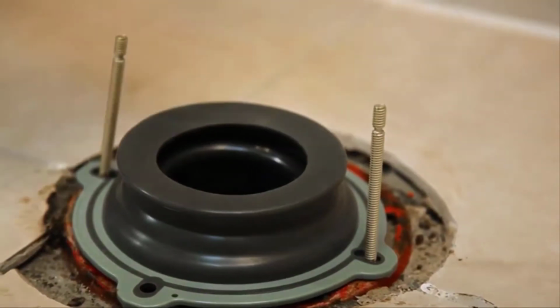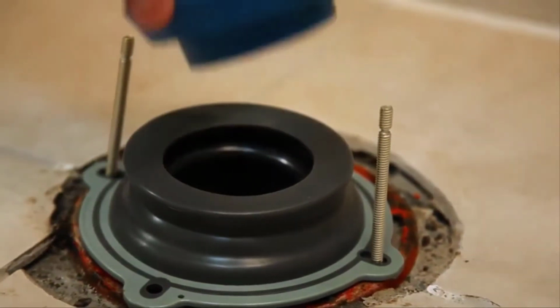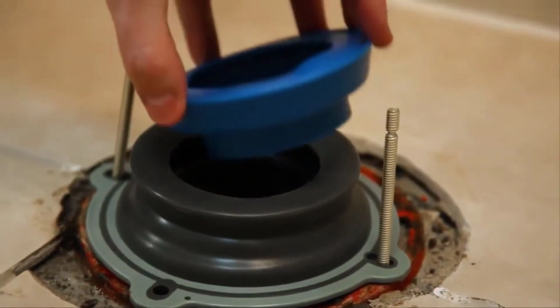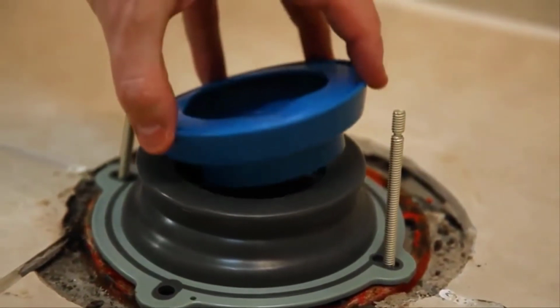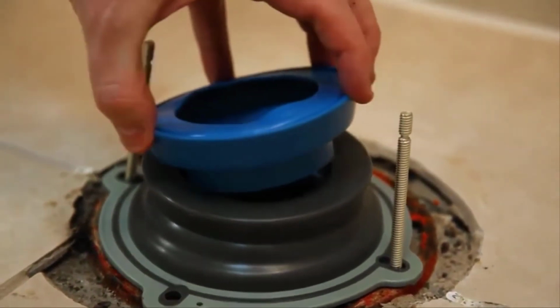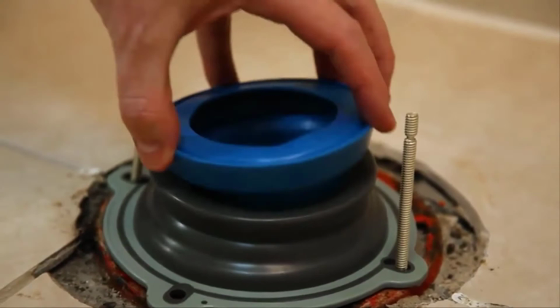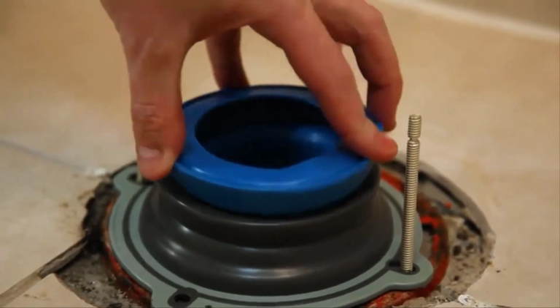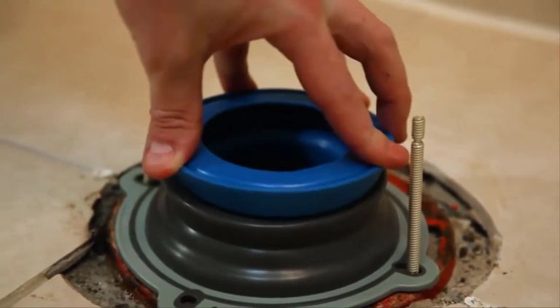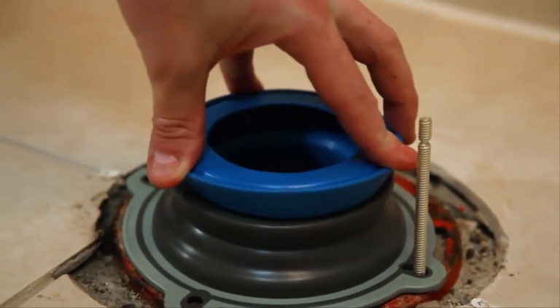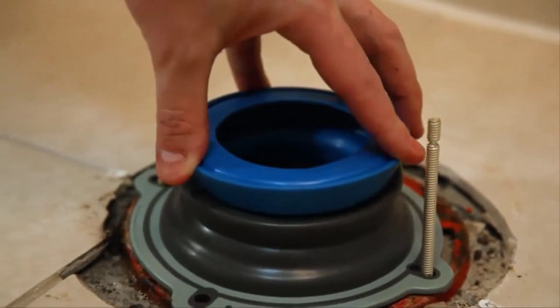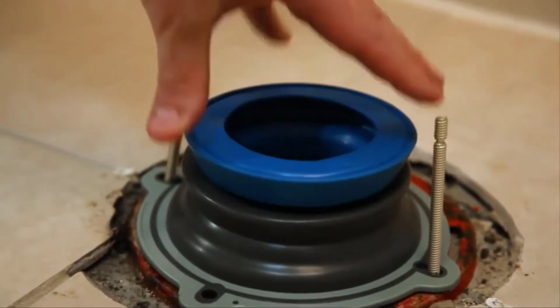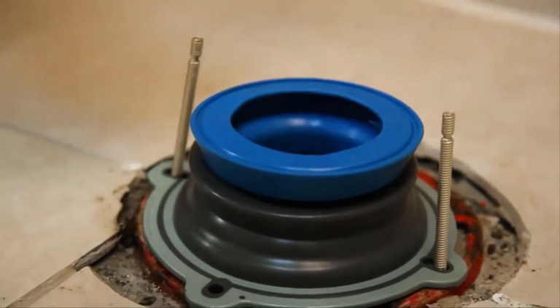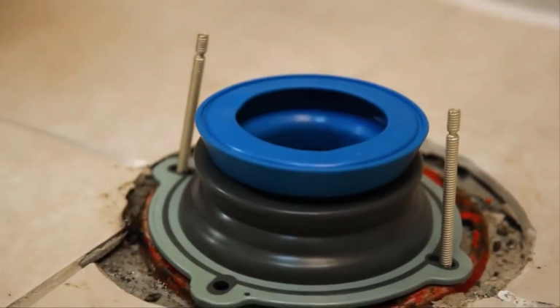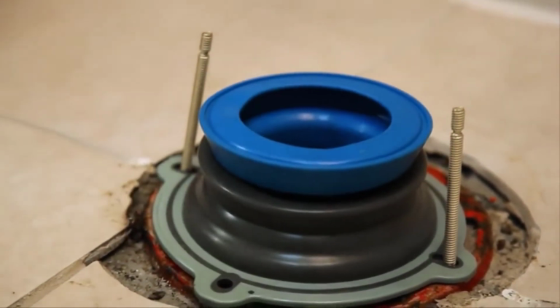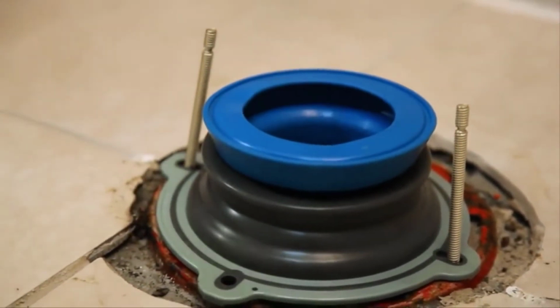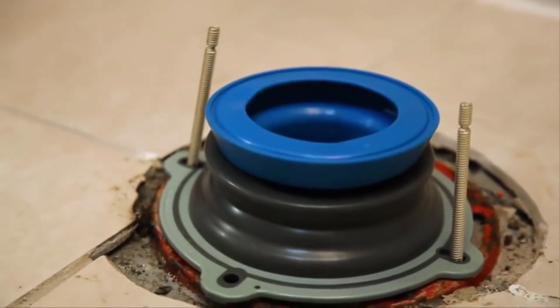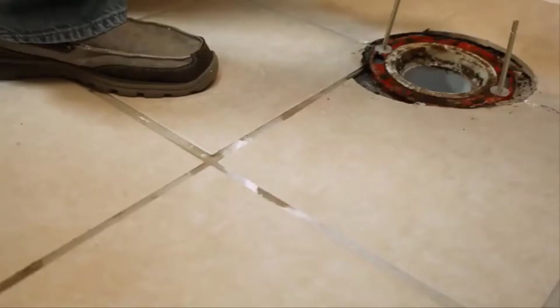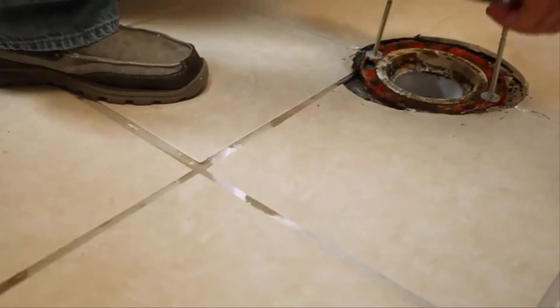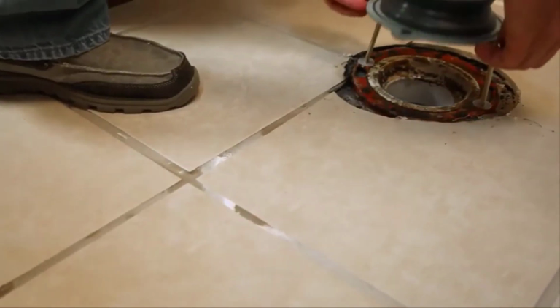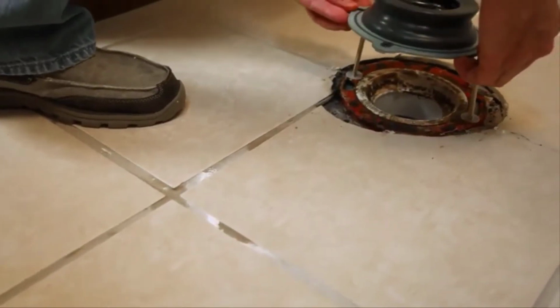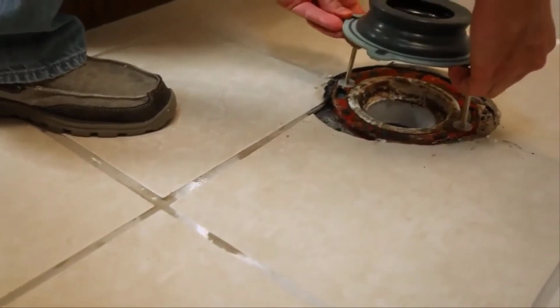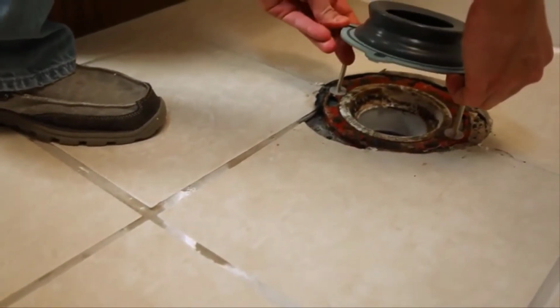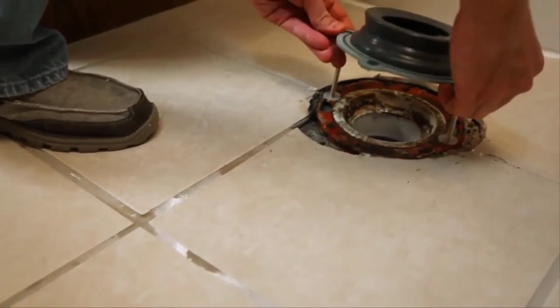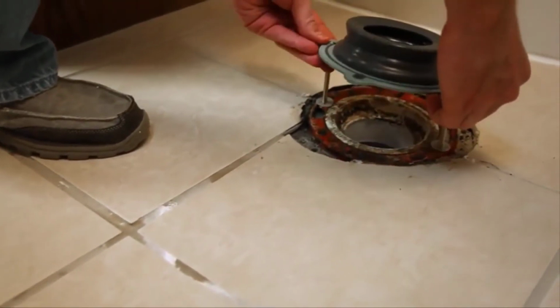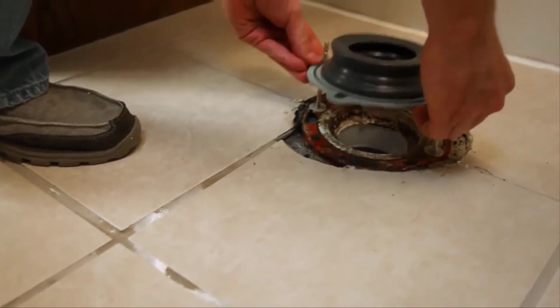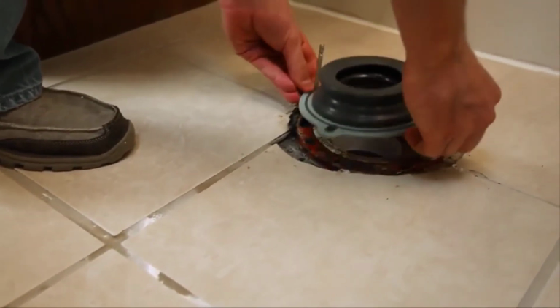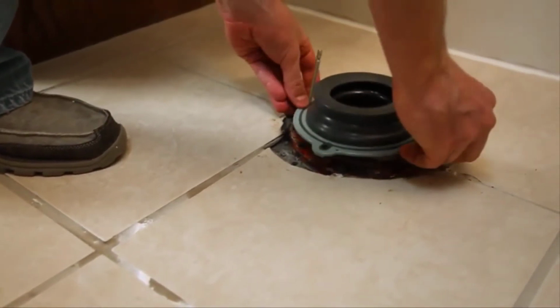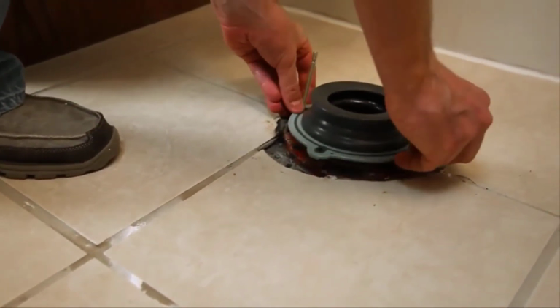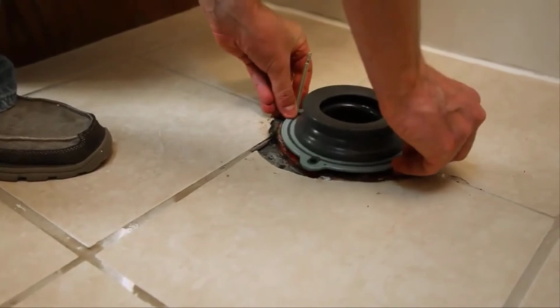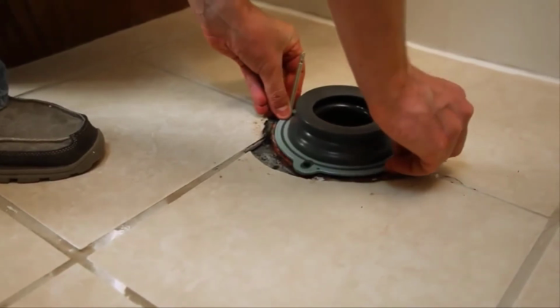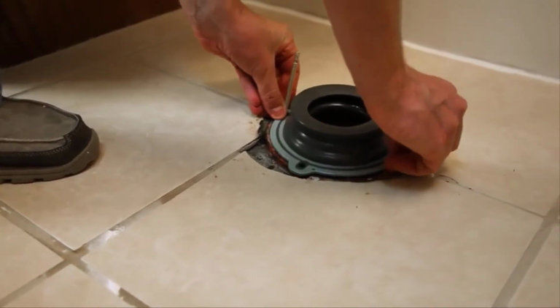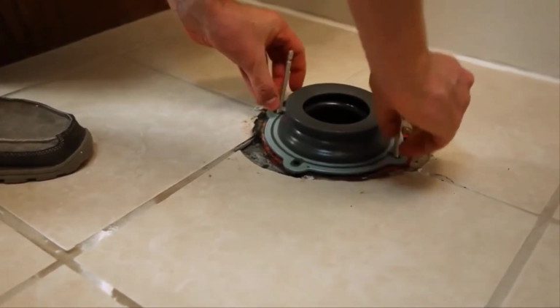With the included adapter: use the adapter if the flange is below the floor, and no adapter if the flange is flush or above the floor.